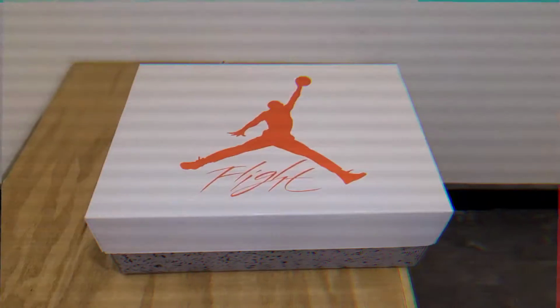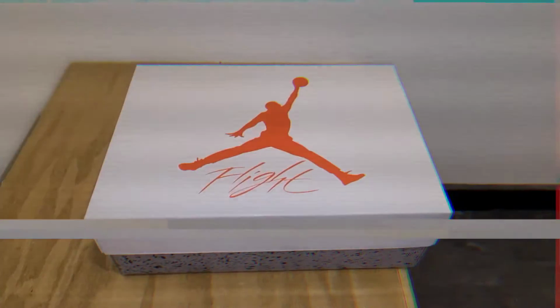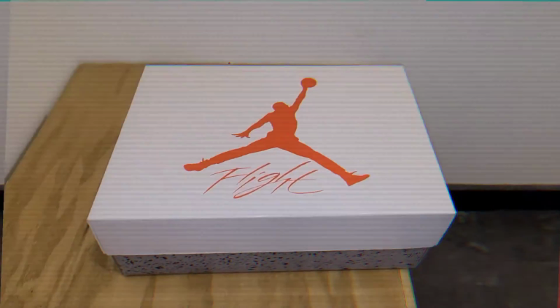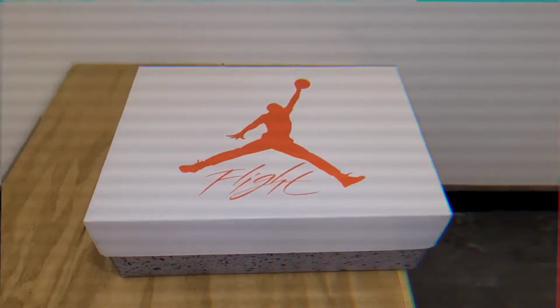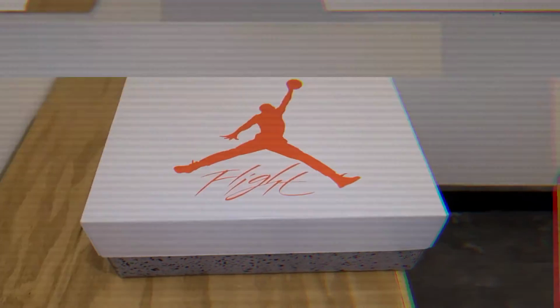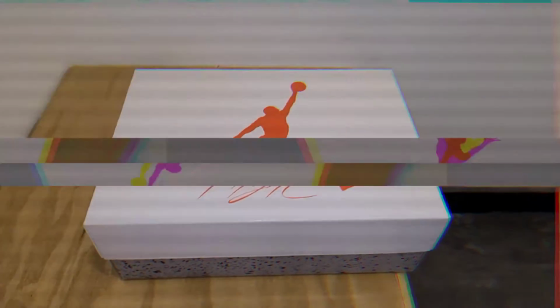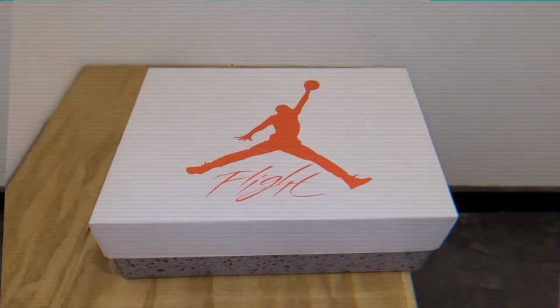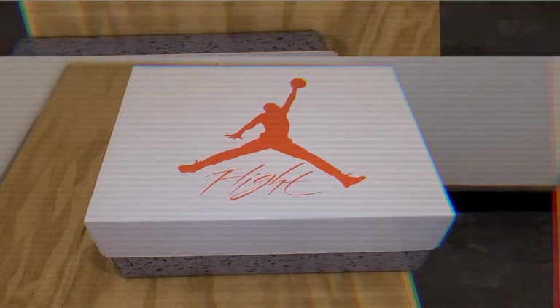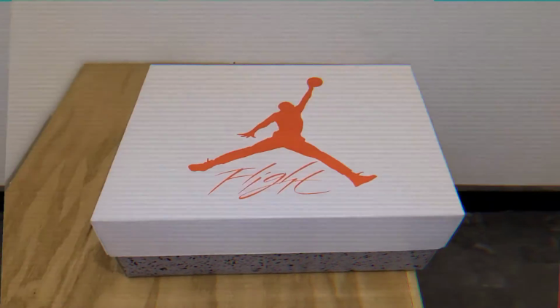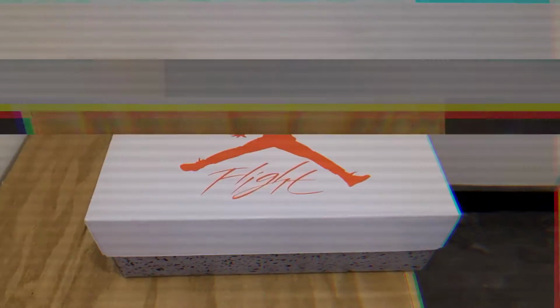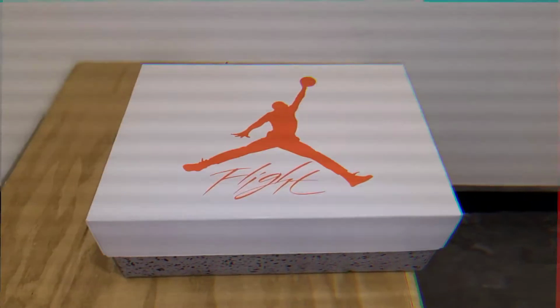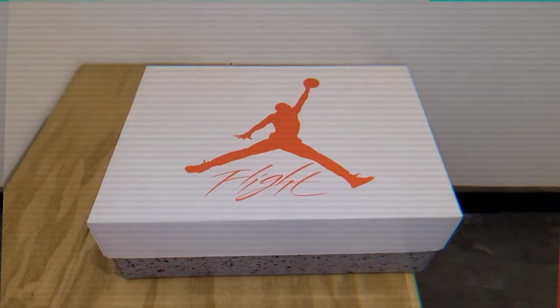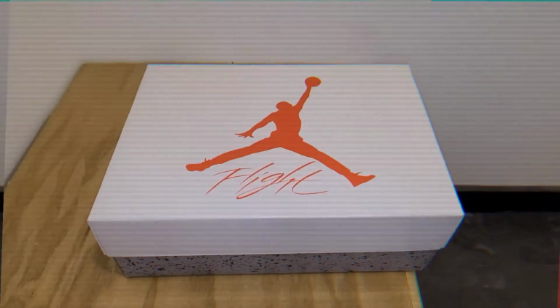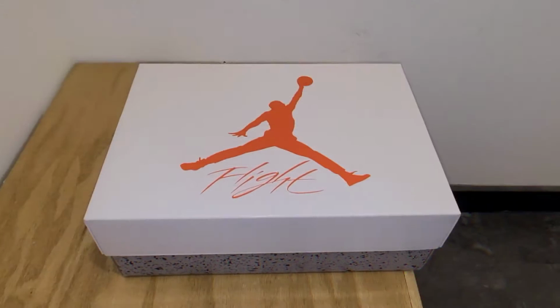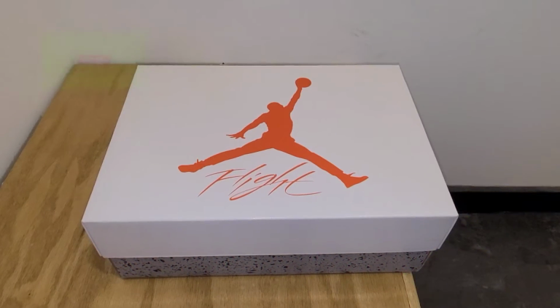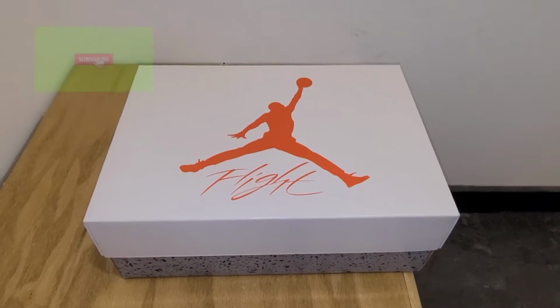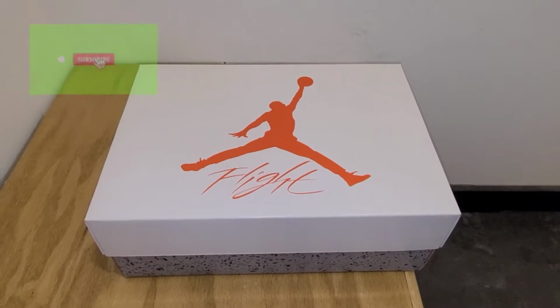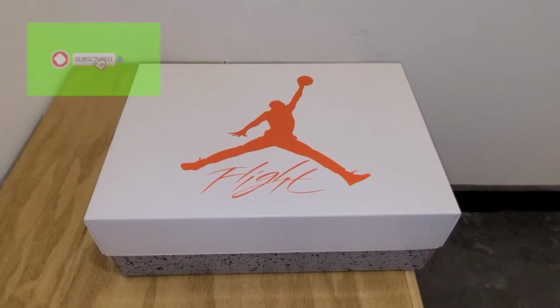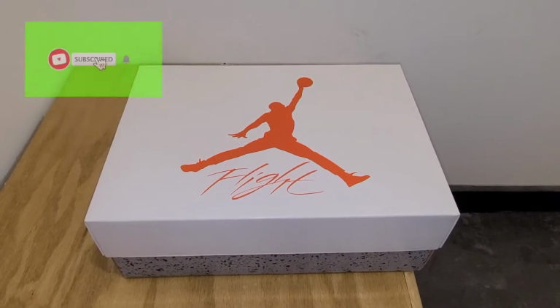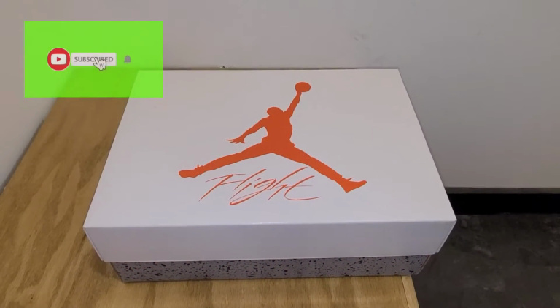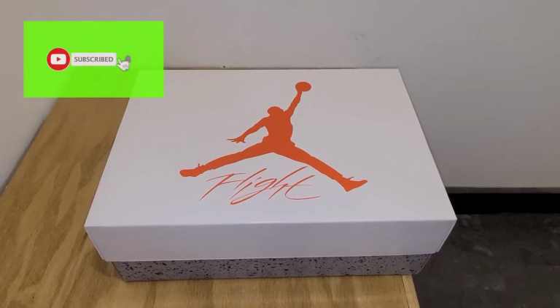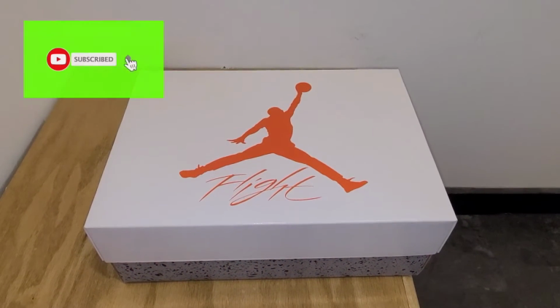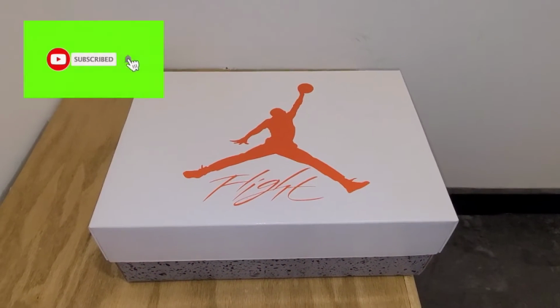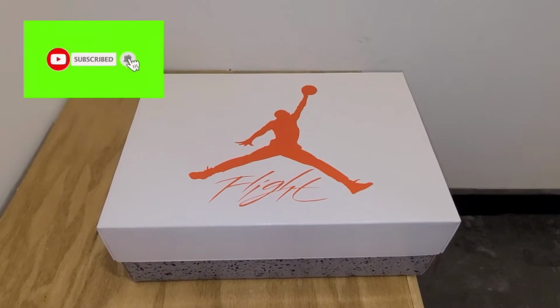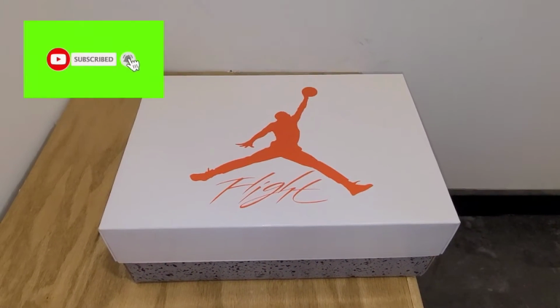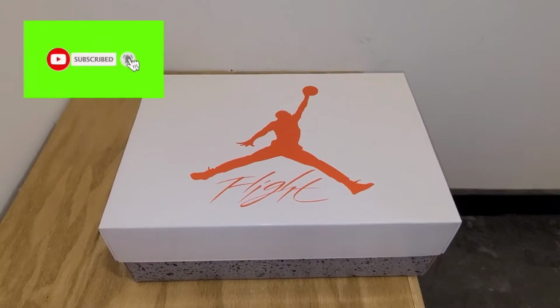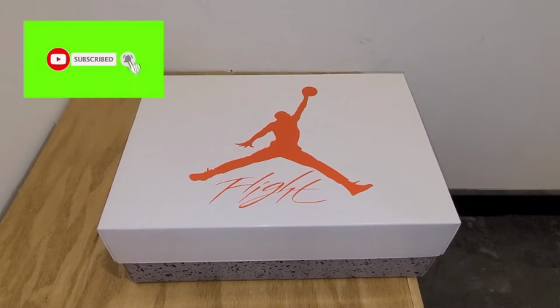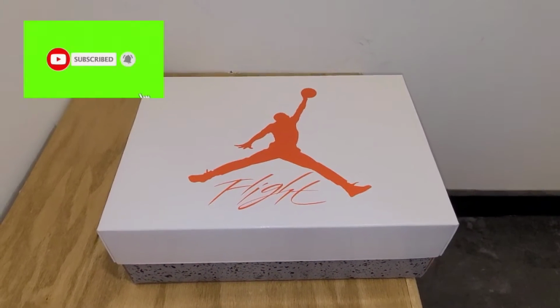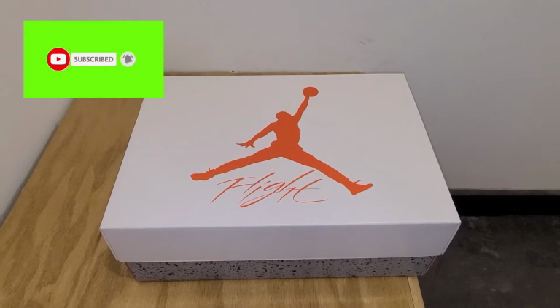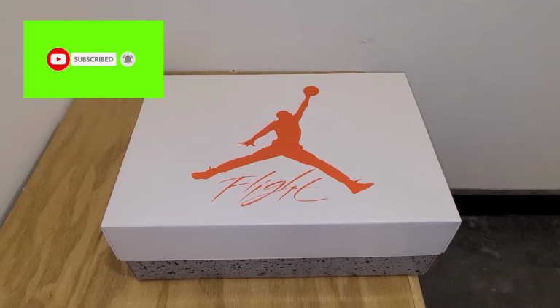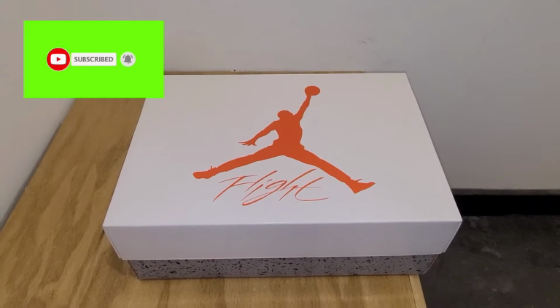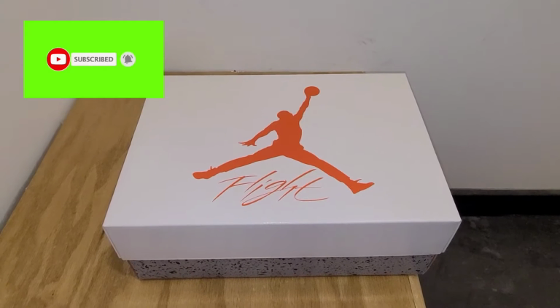All right, what up though? DJ Star back with another unboxing and we're gonna get right into it.